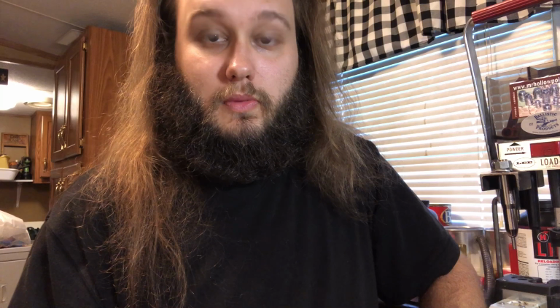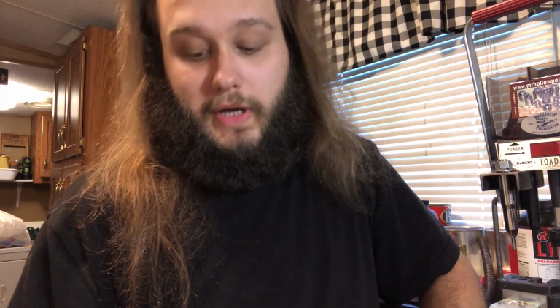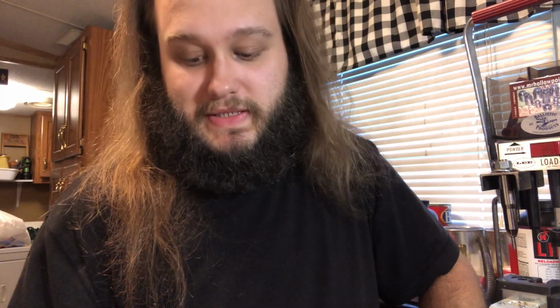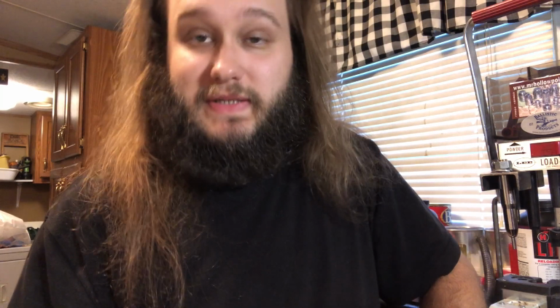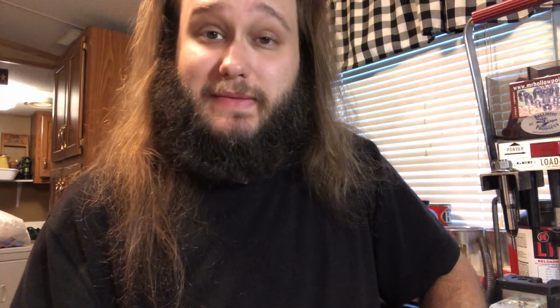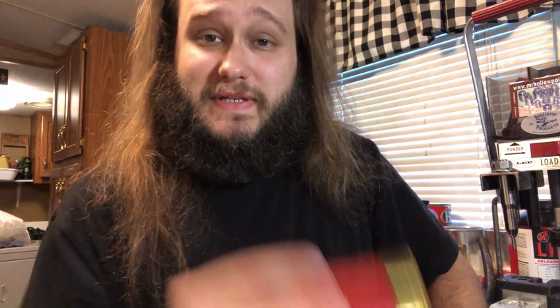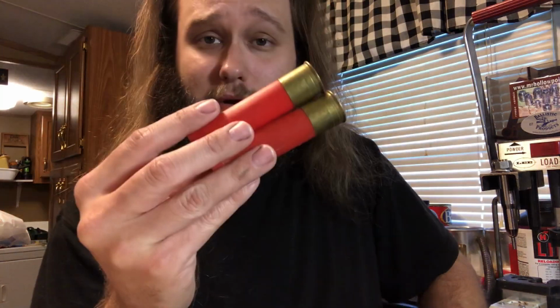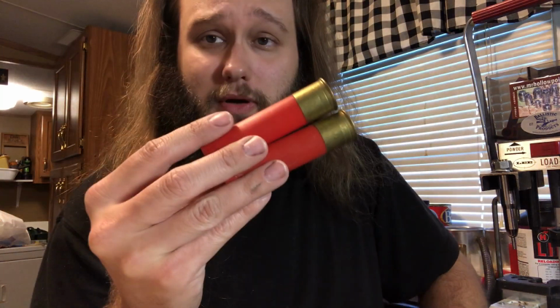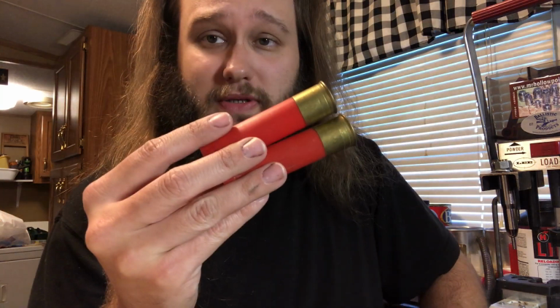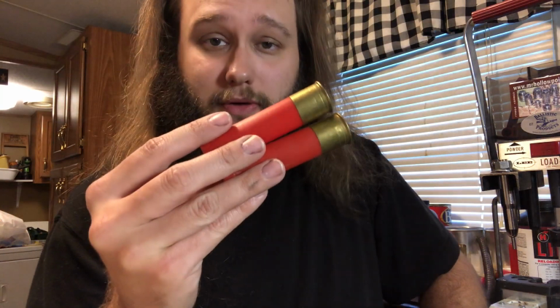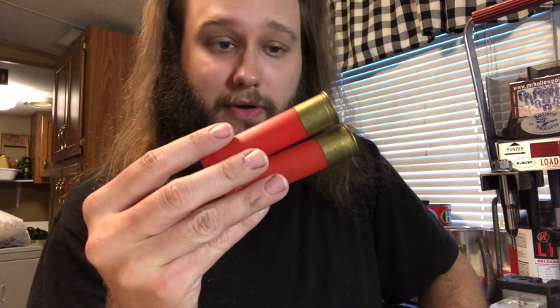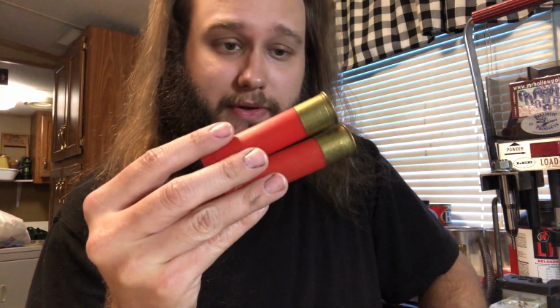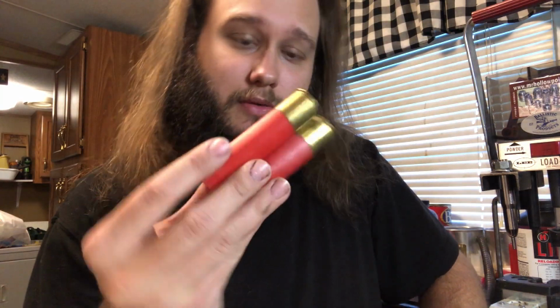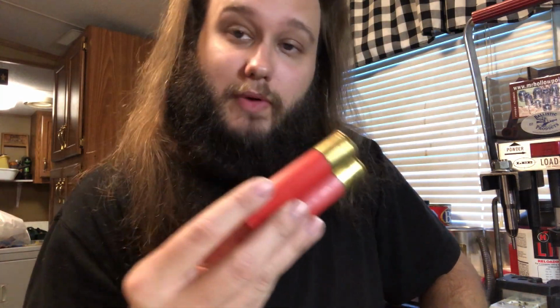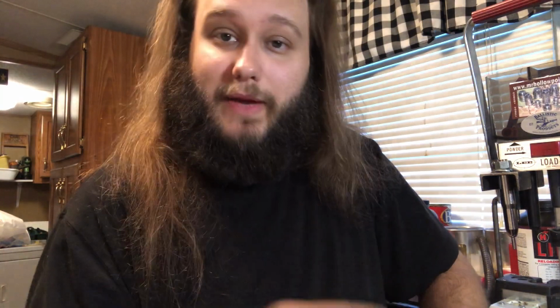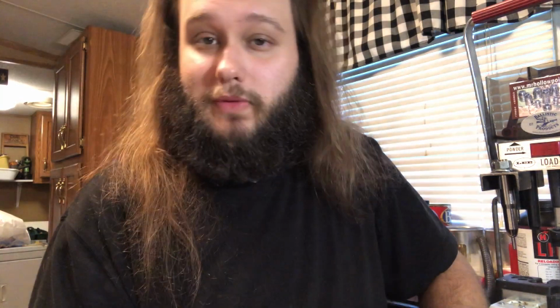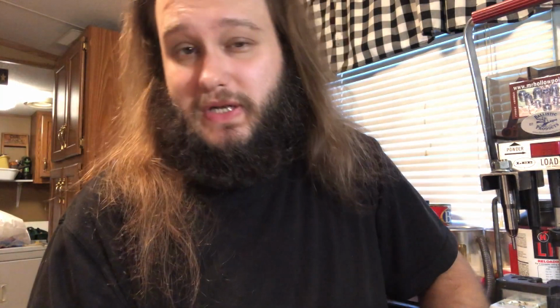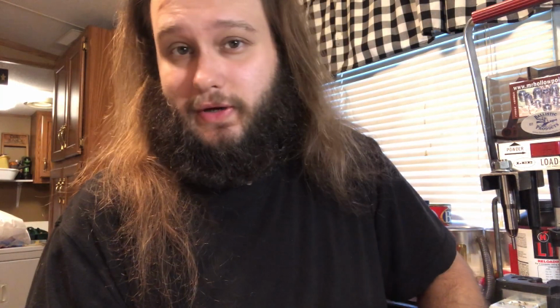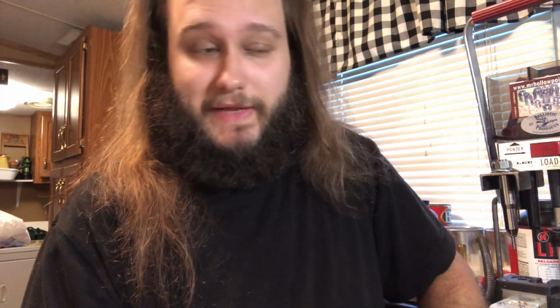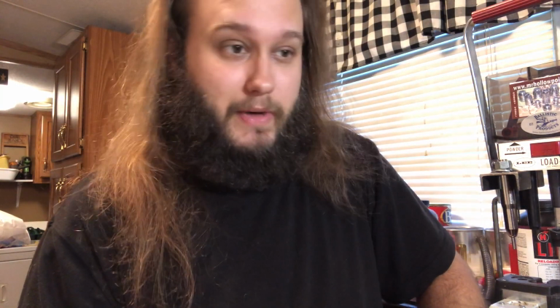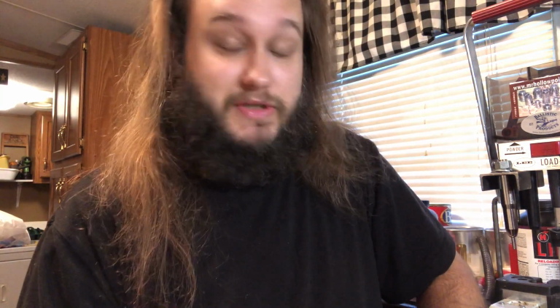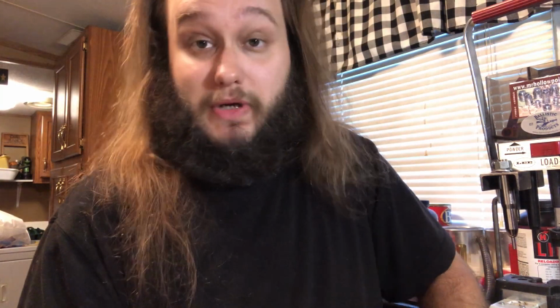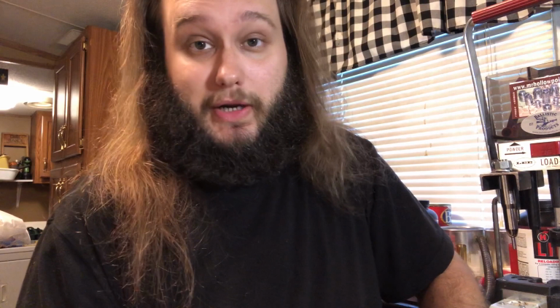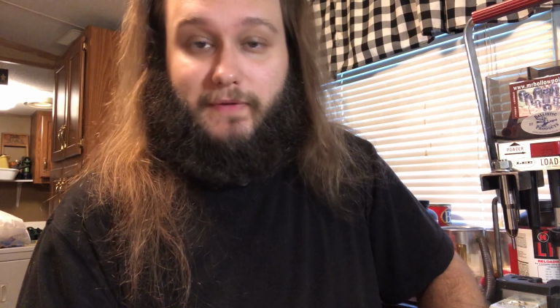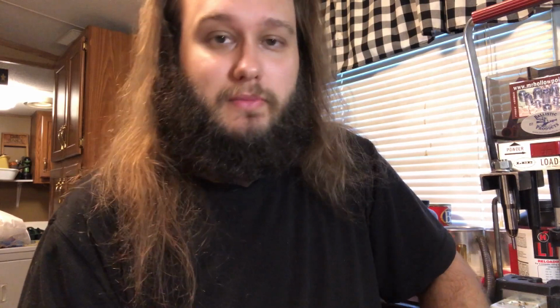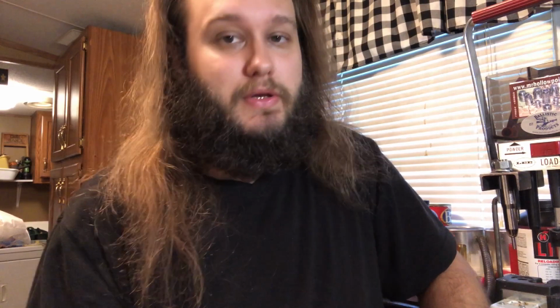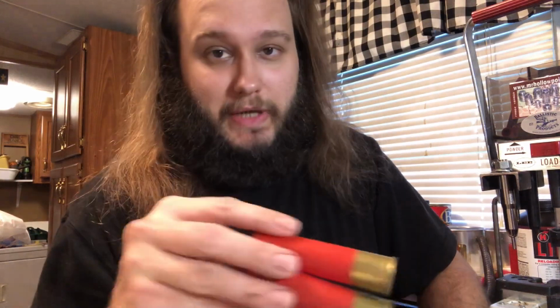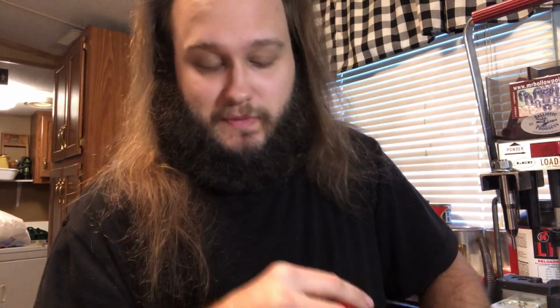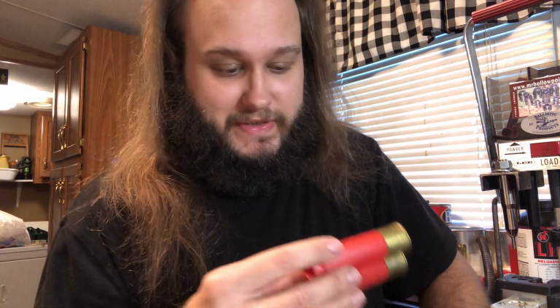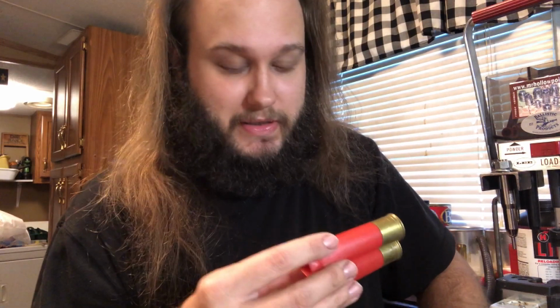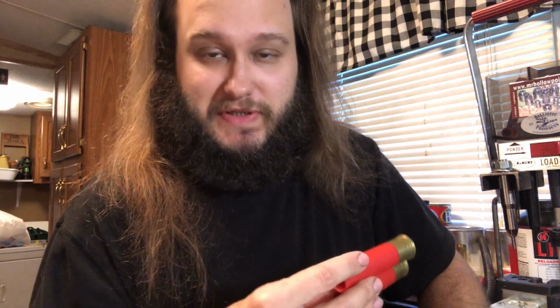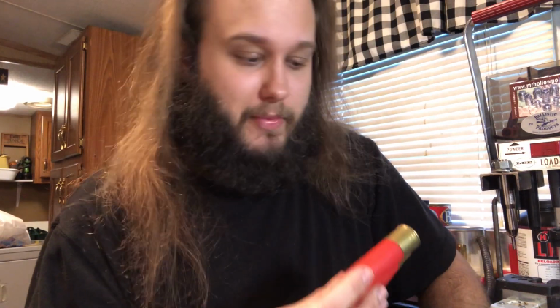Well guys, it seems these Fiocchi hulls are no good. We had one bust on us at the range and we caught it on film. You guys will see that in just a moment.